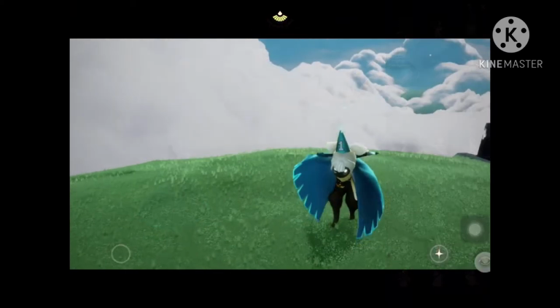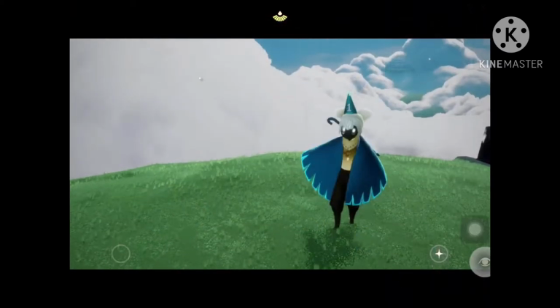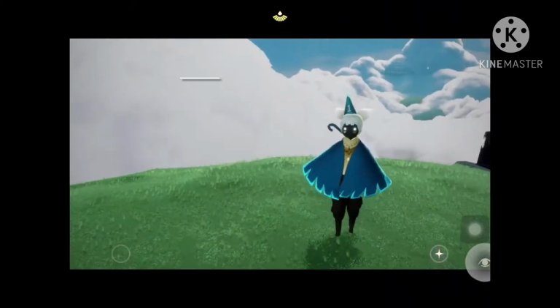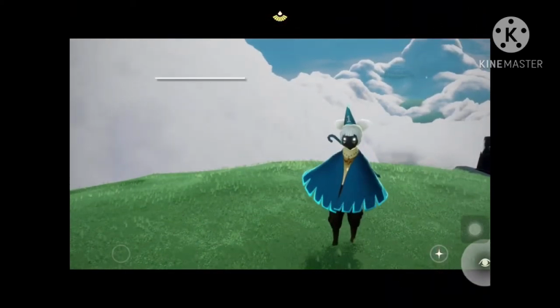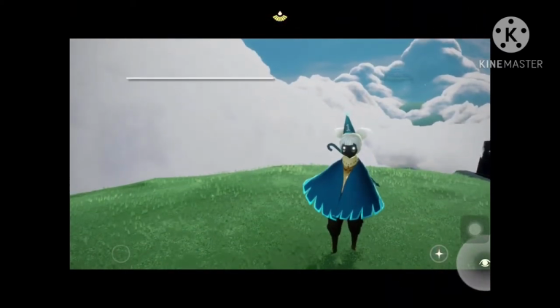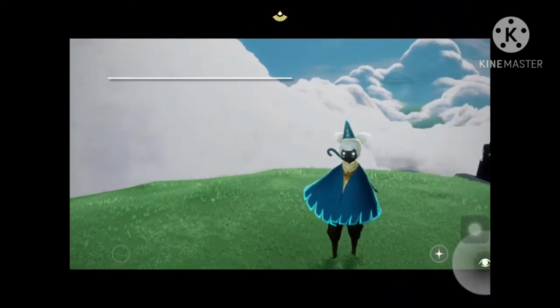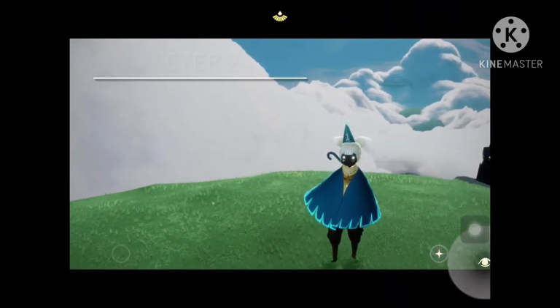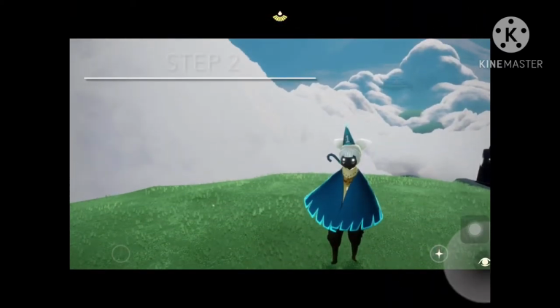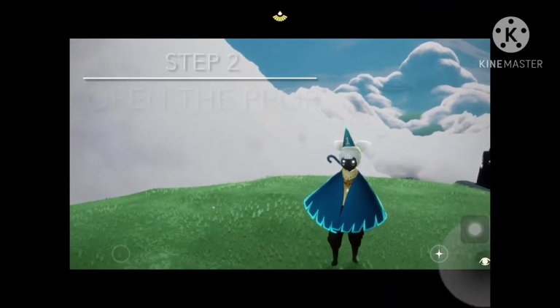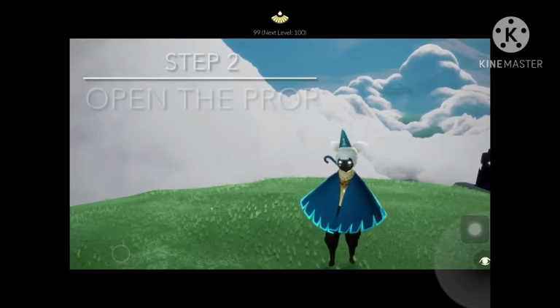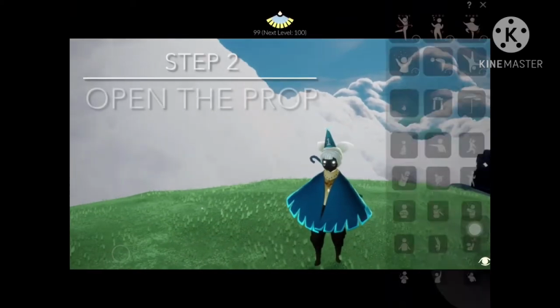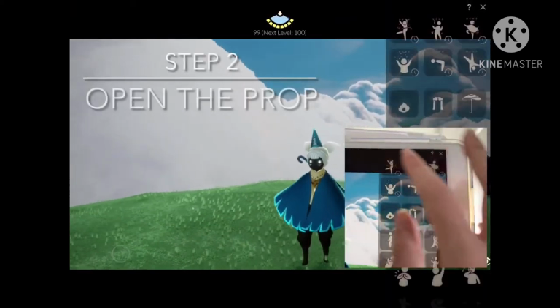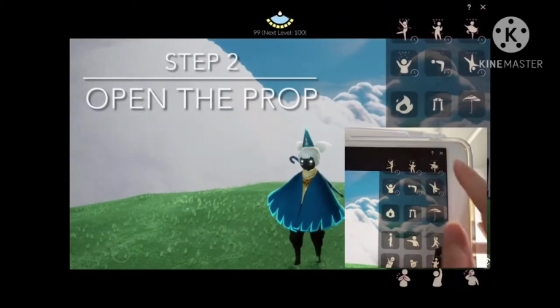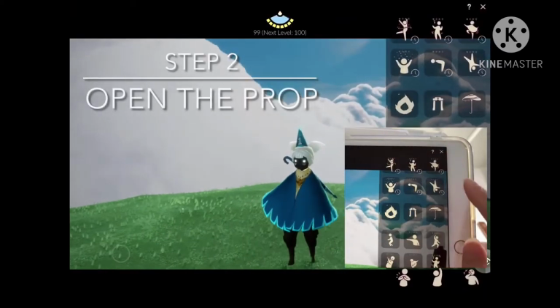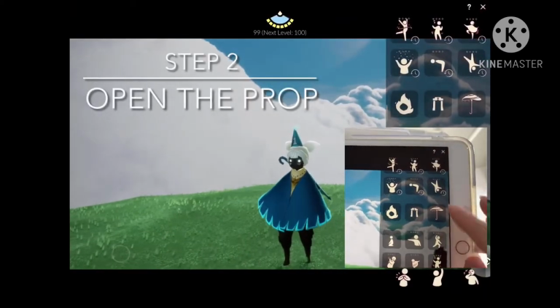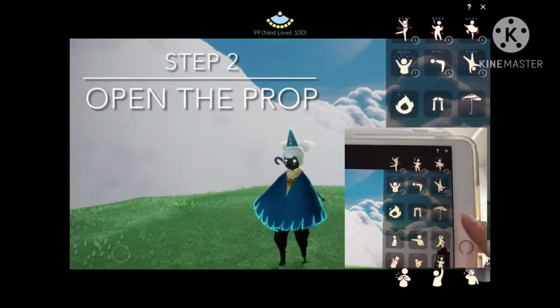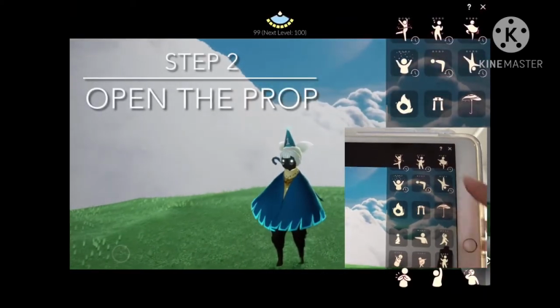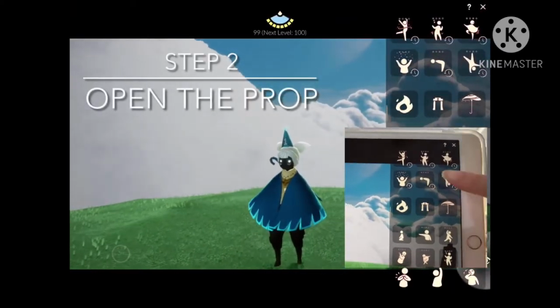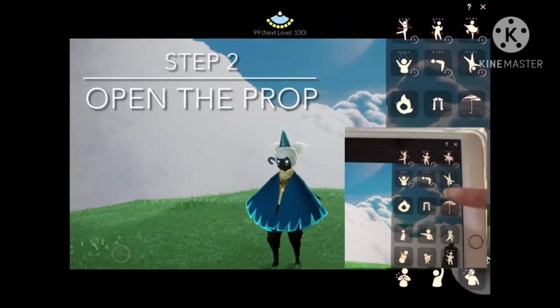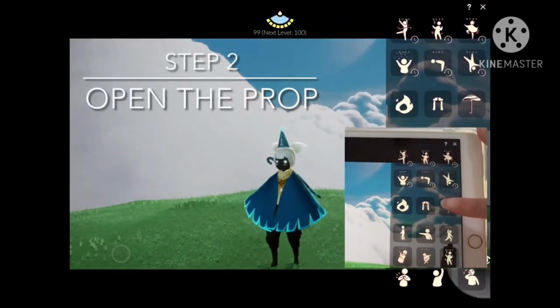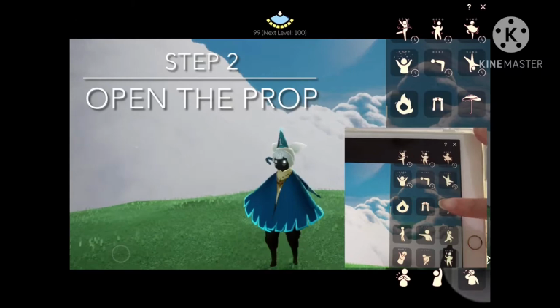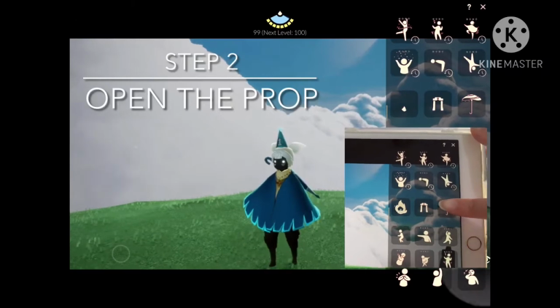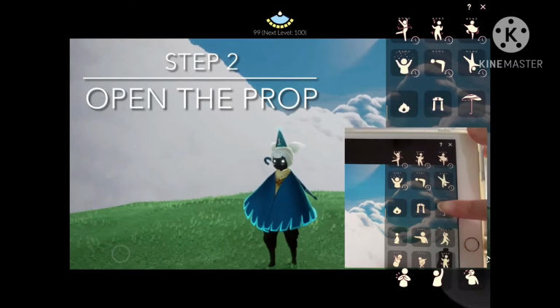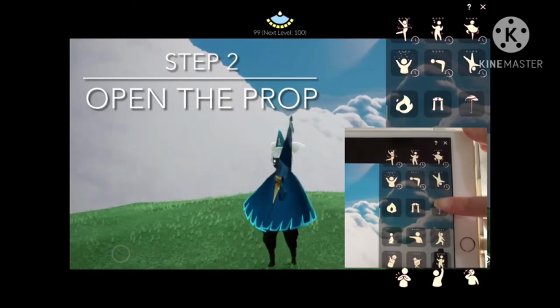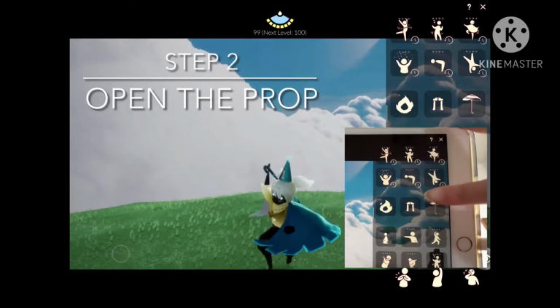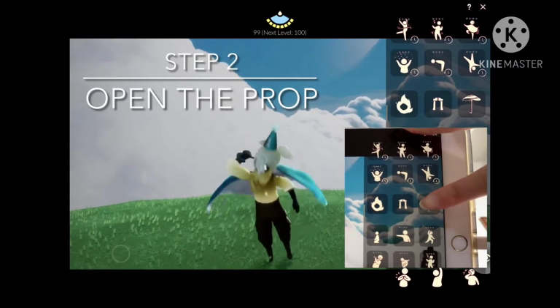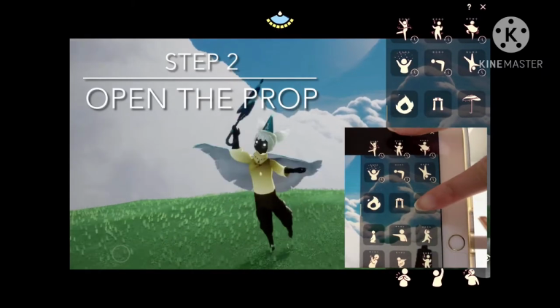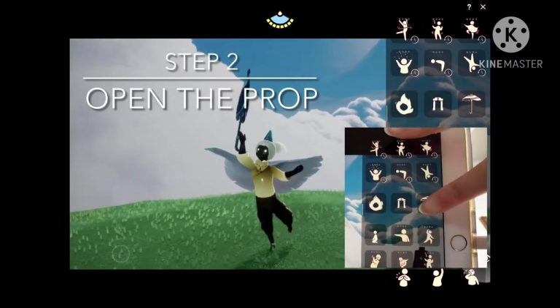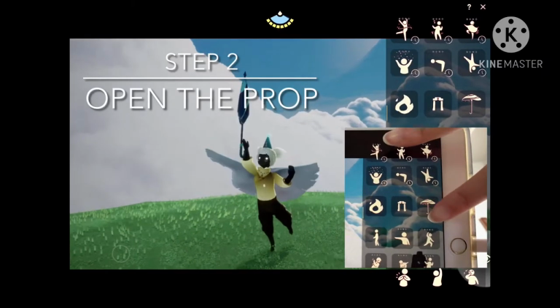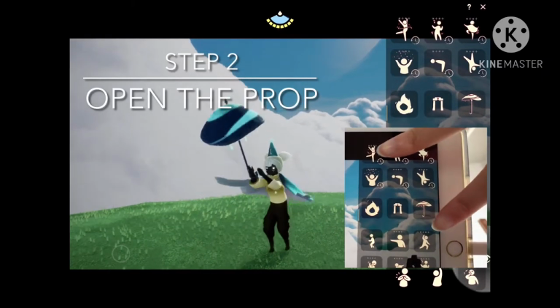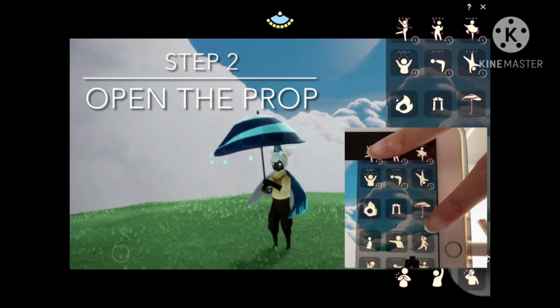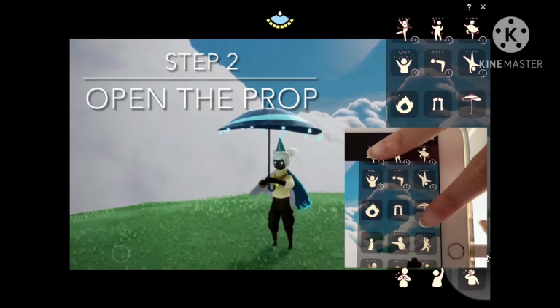The second step is to open the prop that you'd like to use. This trick works with the umbrella and lantern.